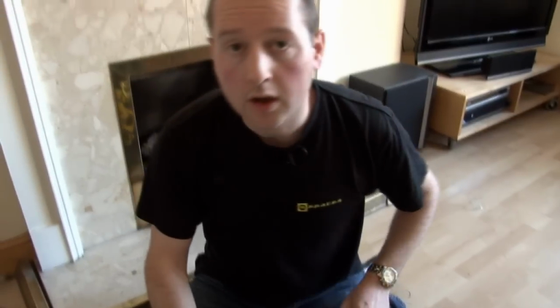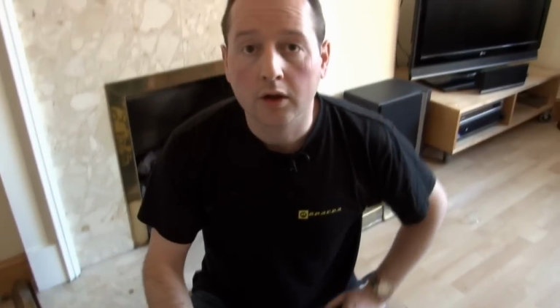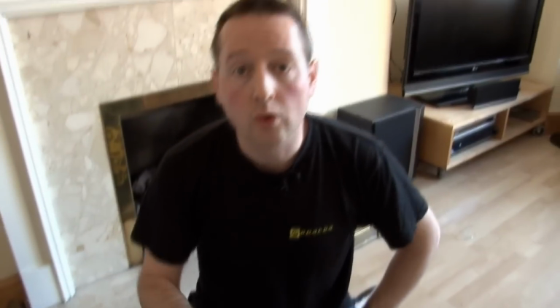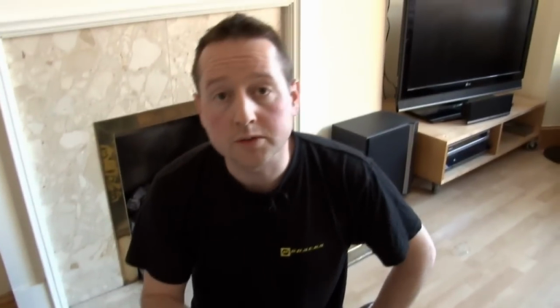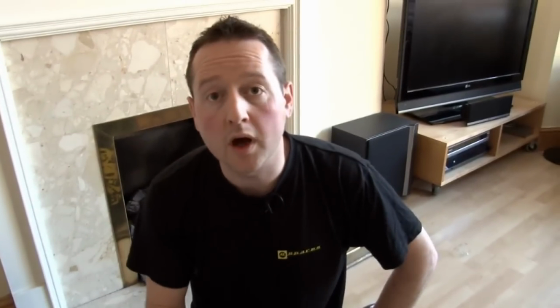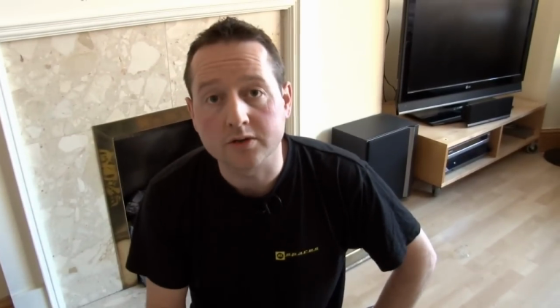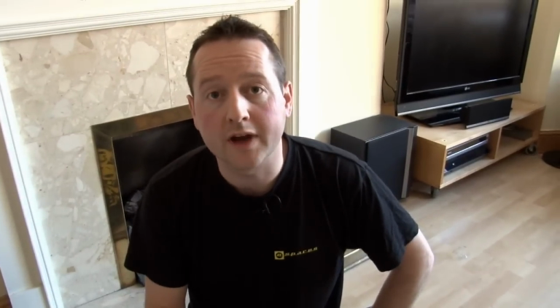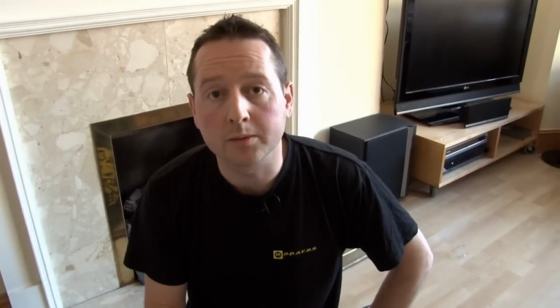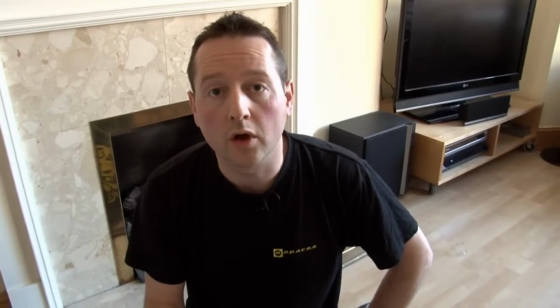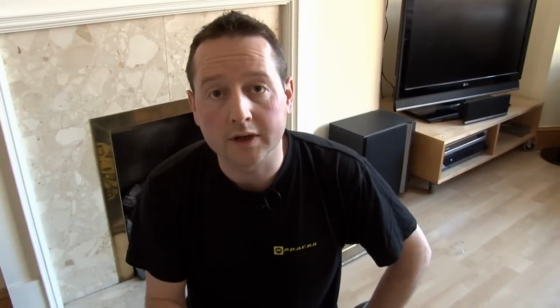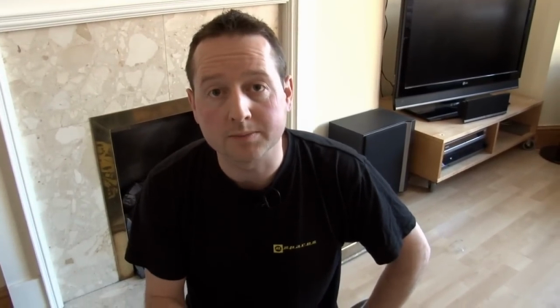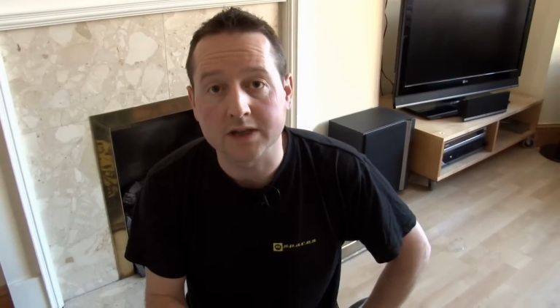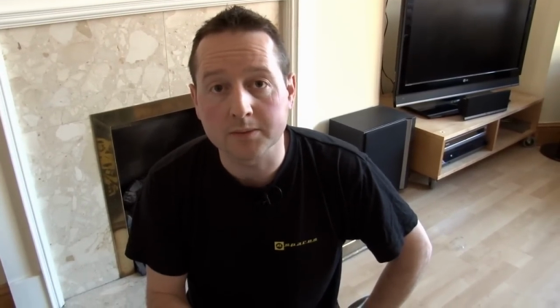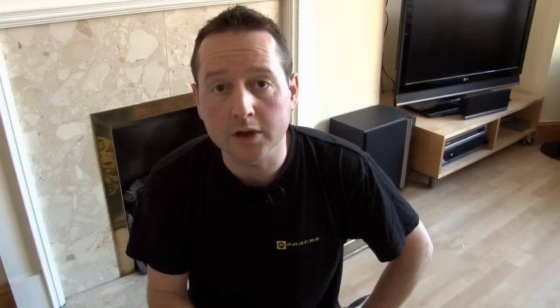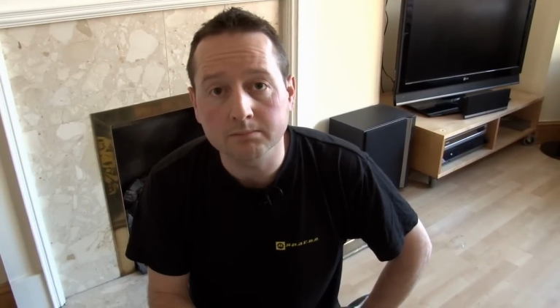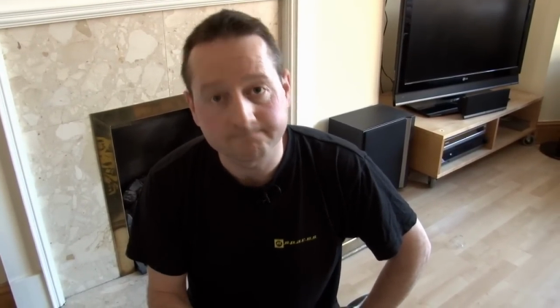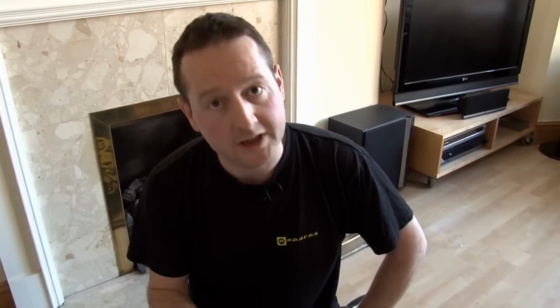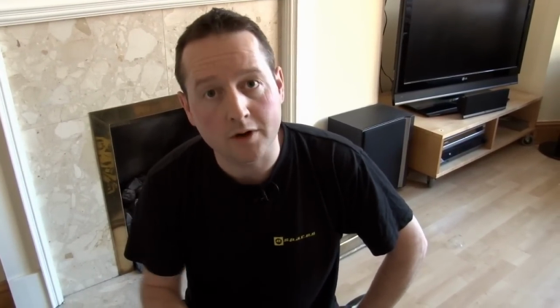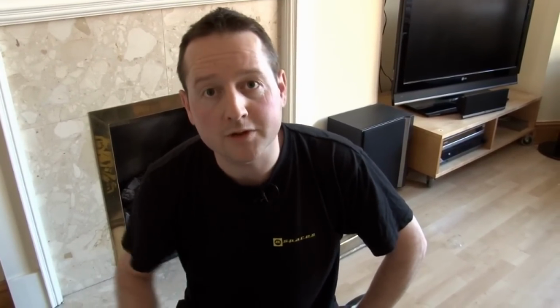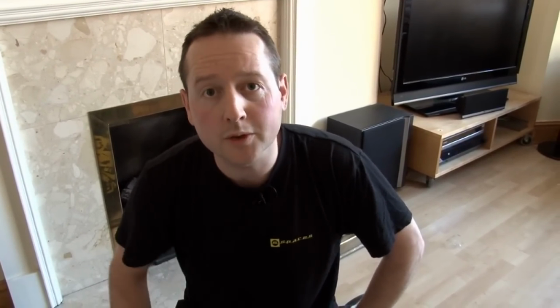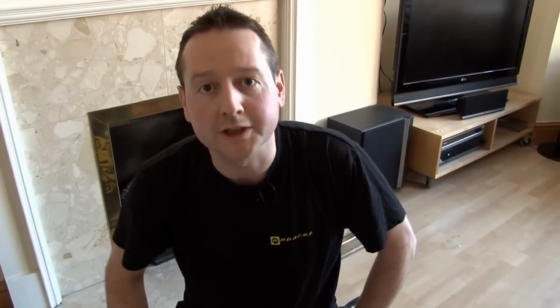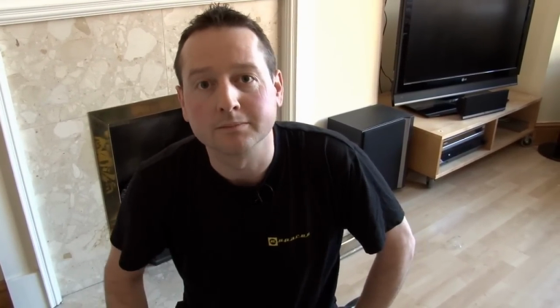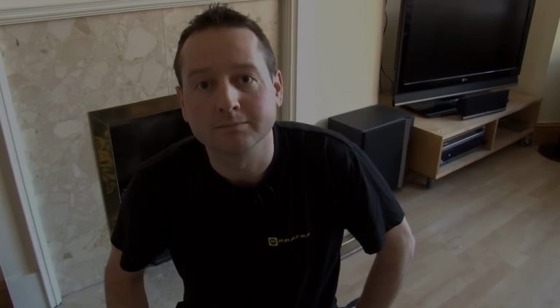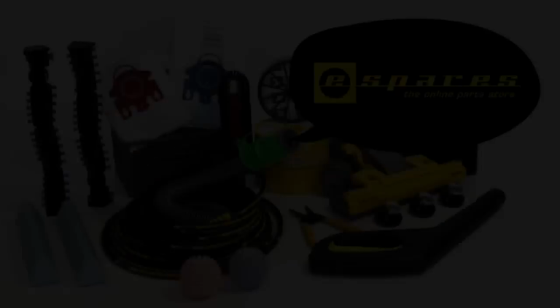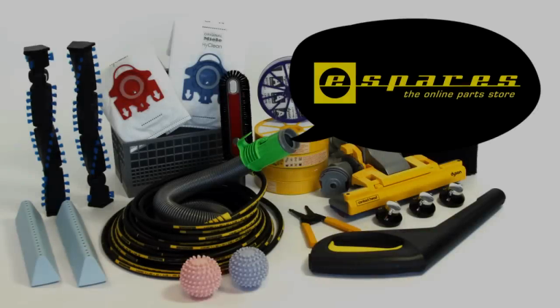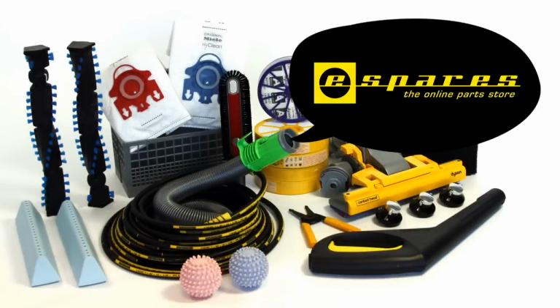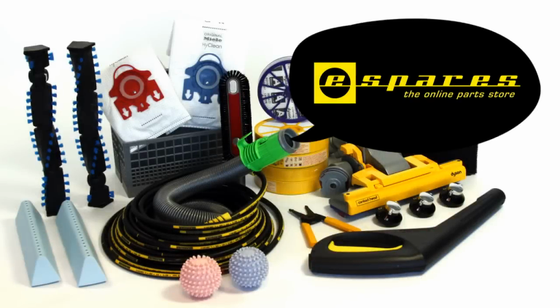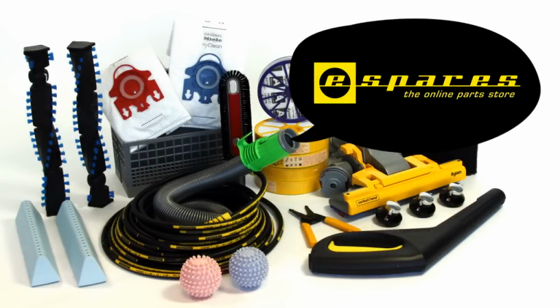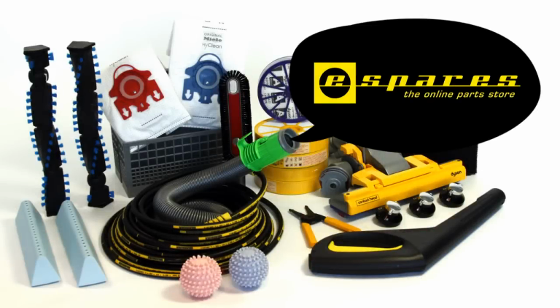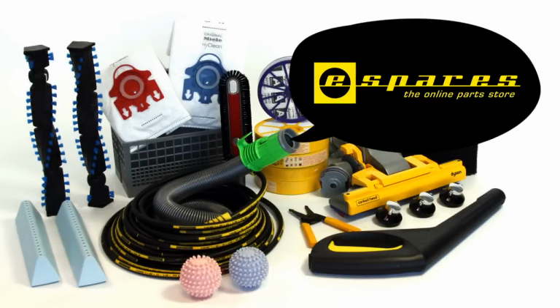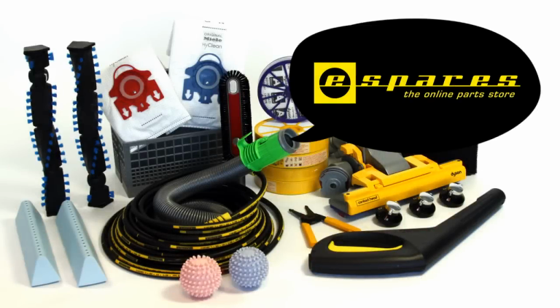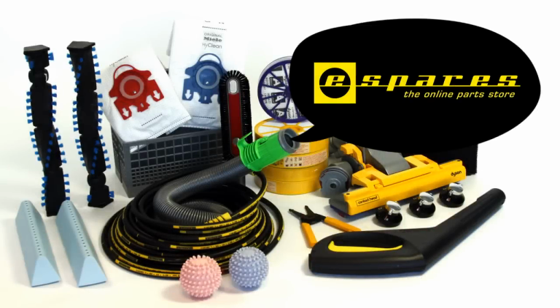All those parts are available on the eSpares website. Thank you very much for watching.